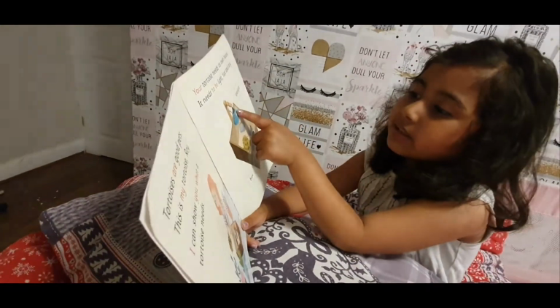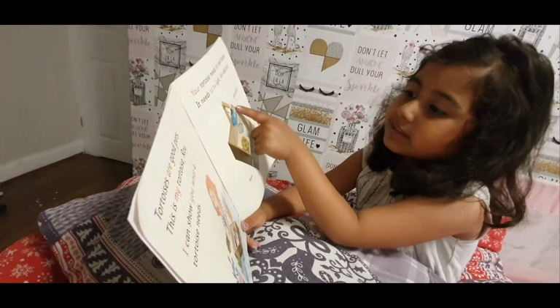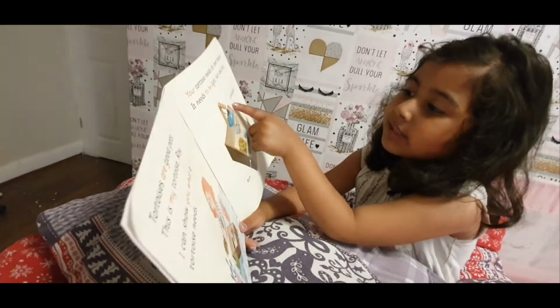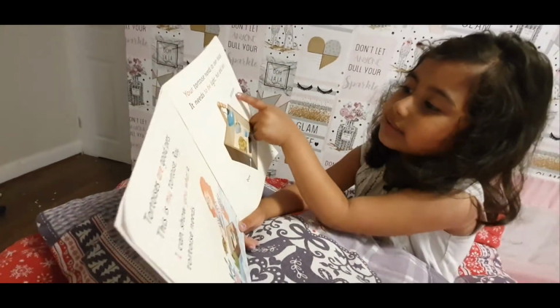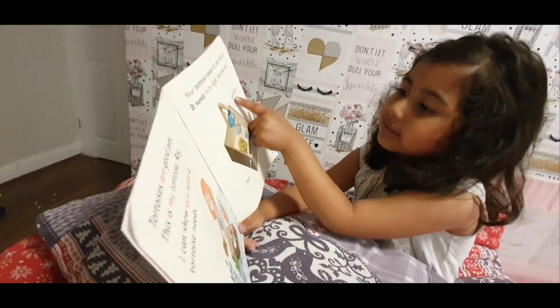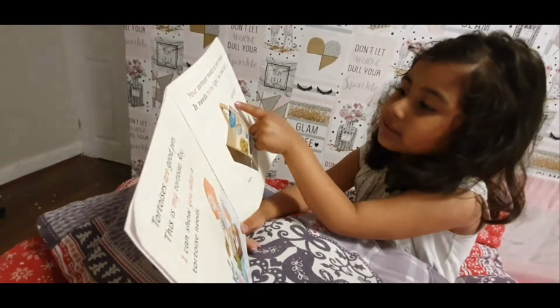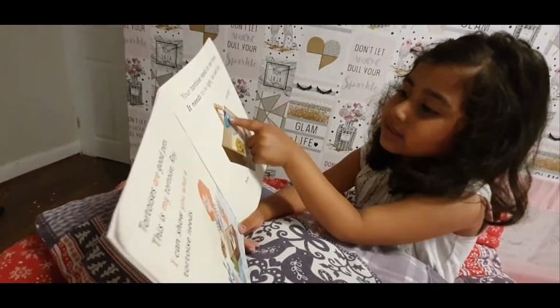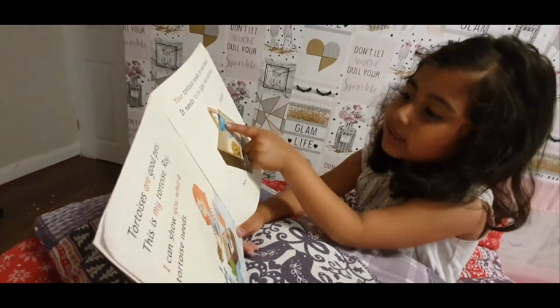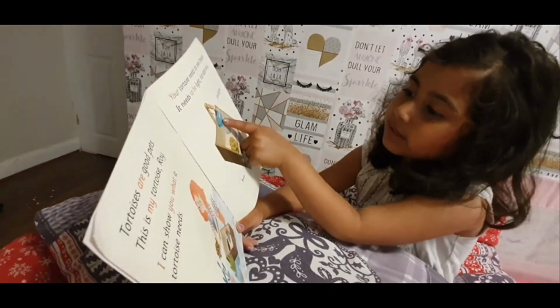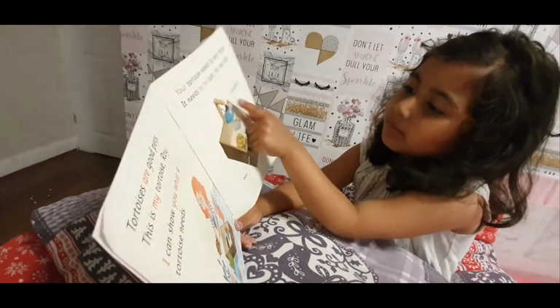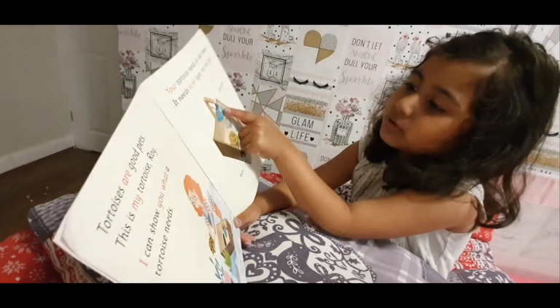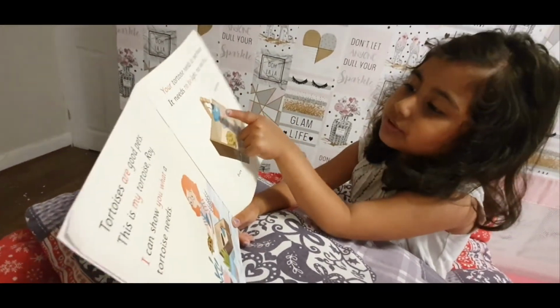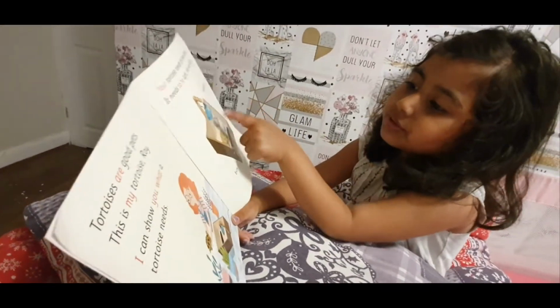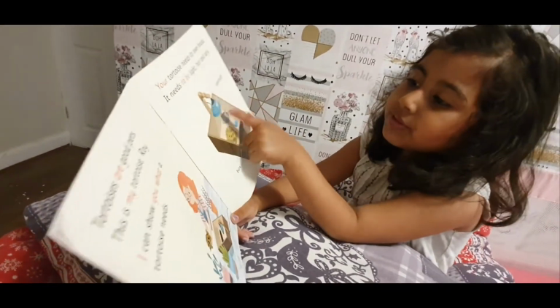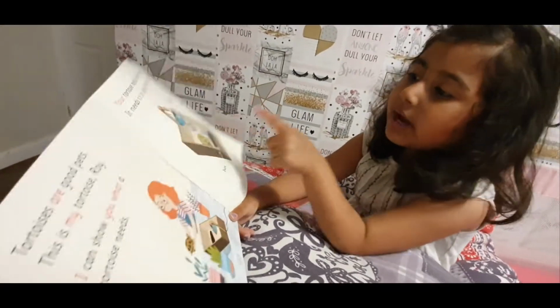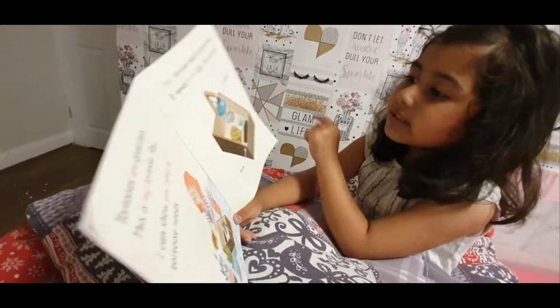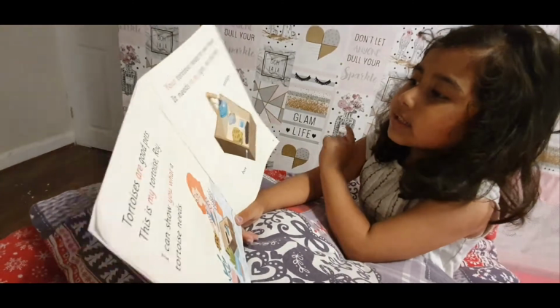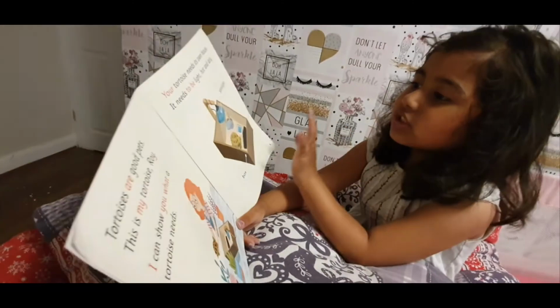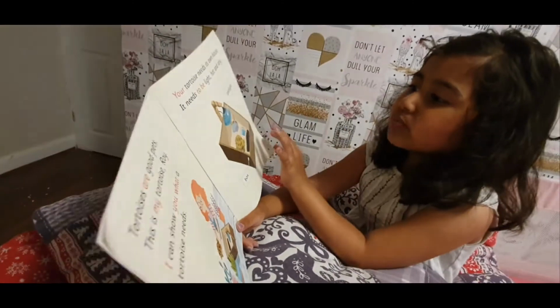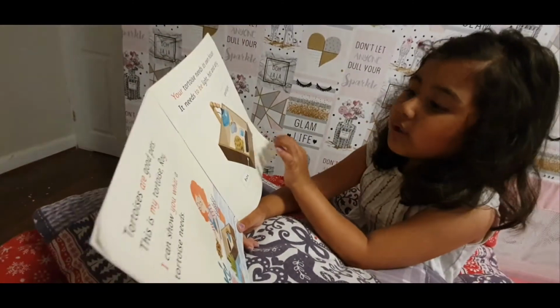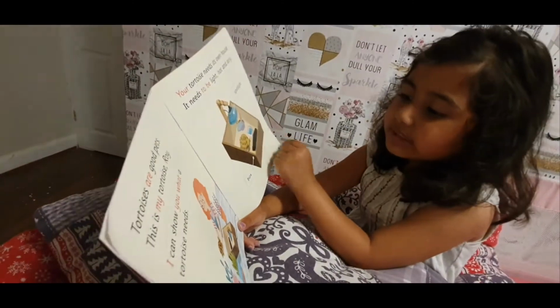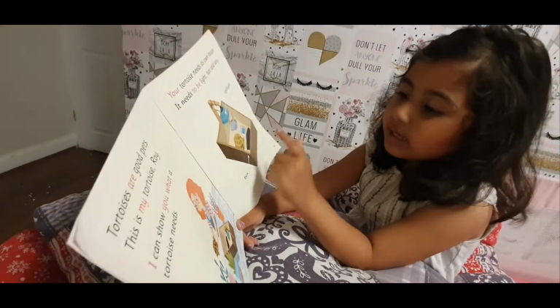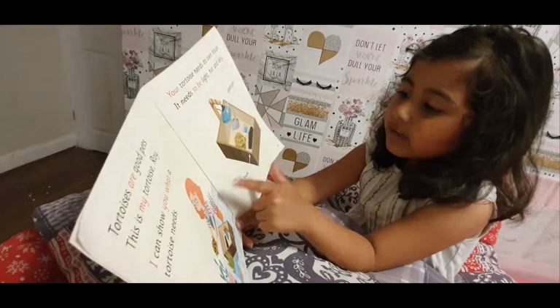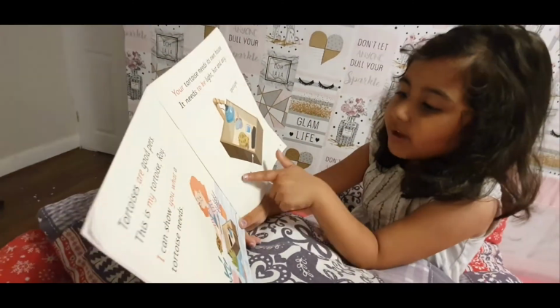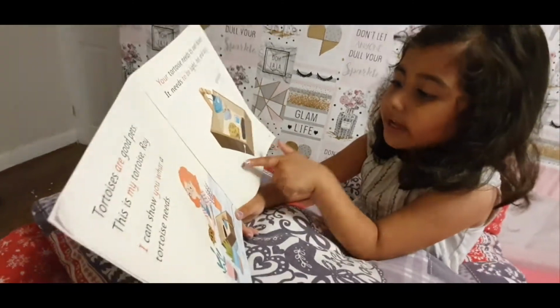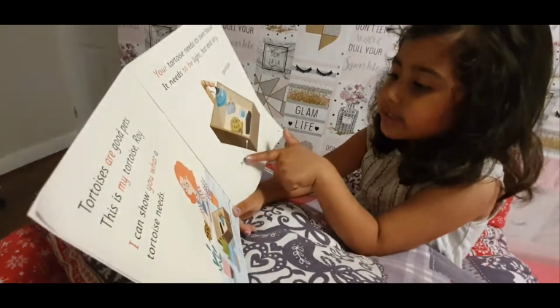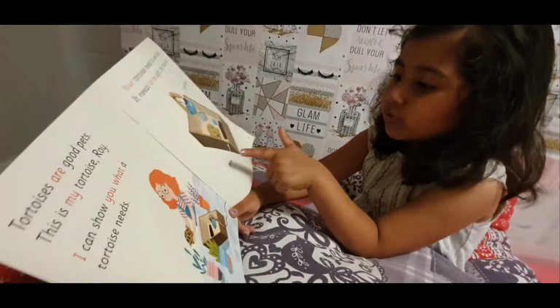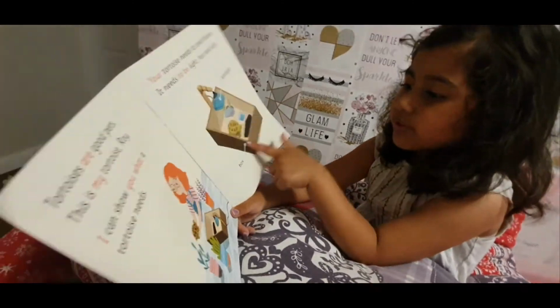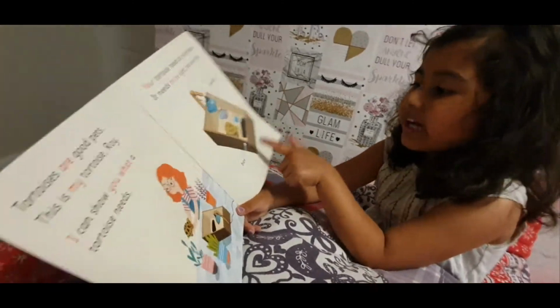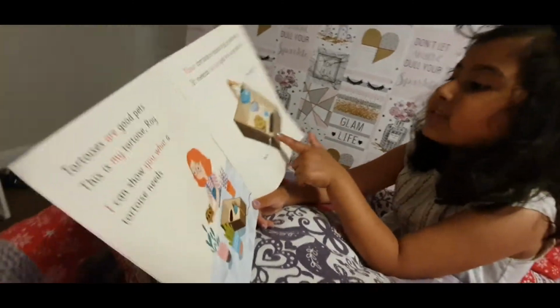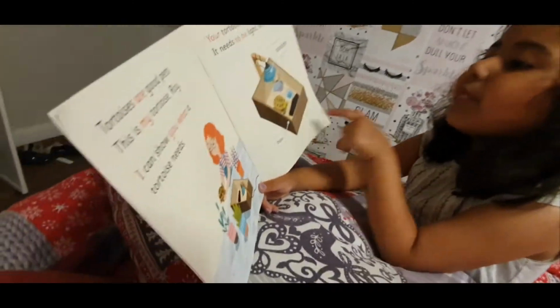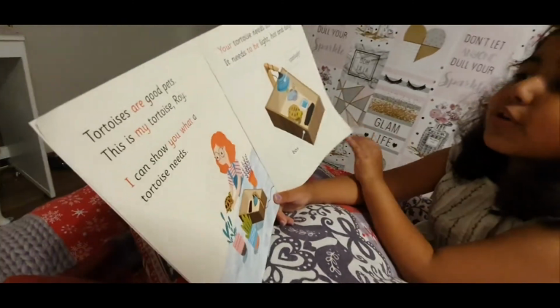See, that is the line — pointing to the spotlight, and pointing to the box.